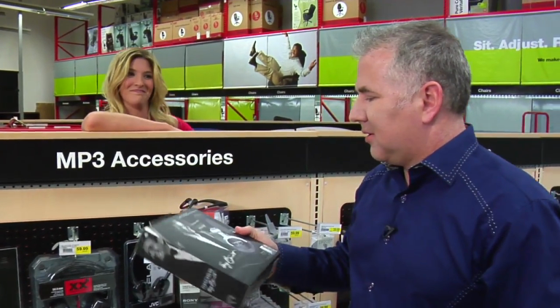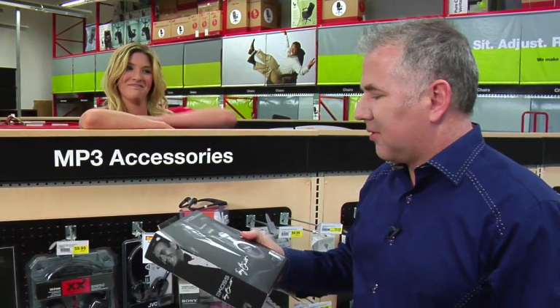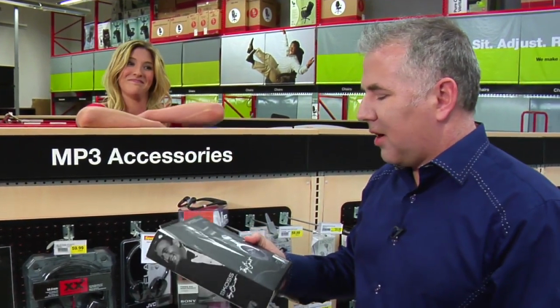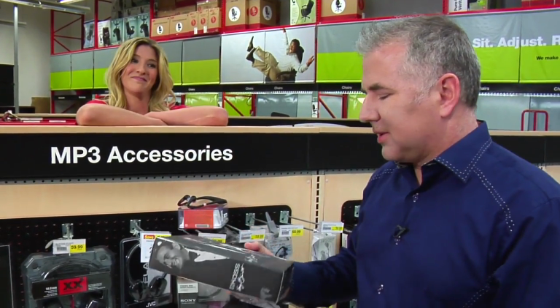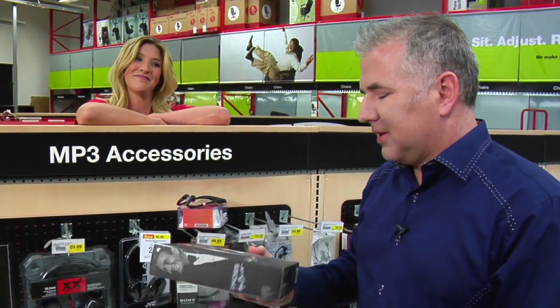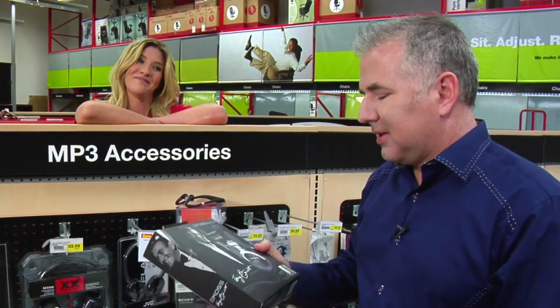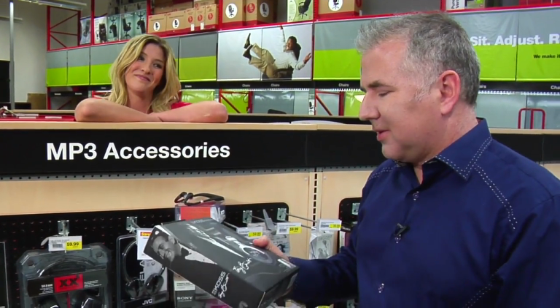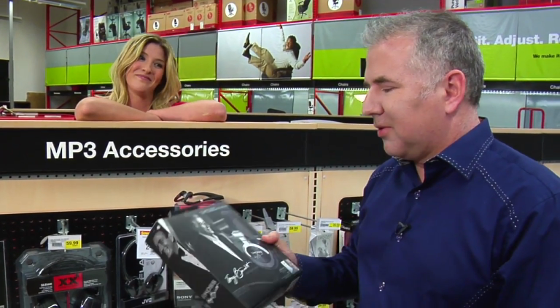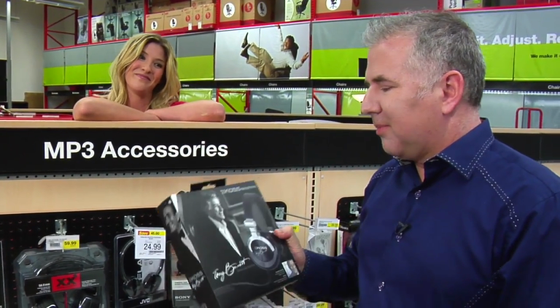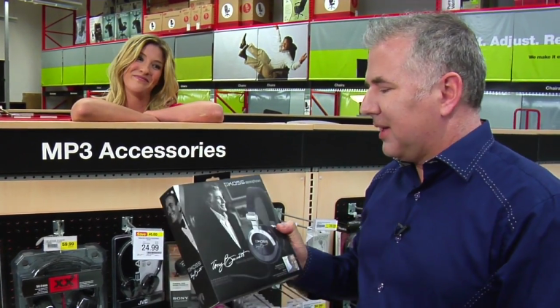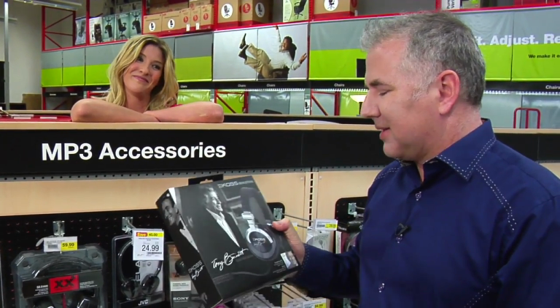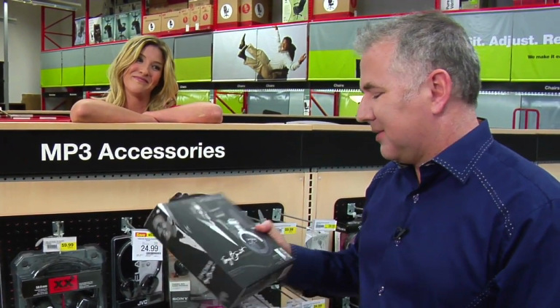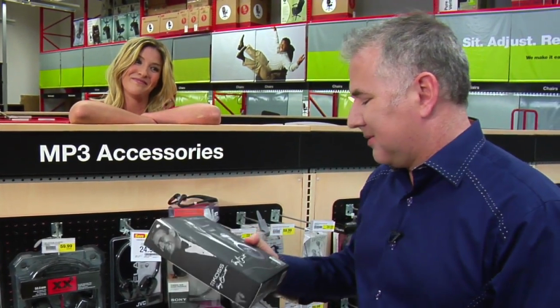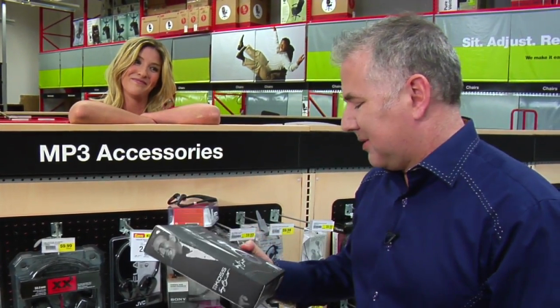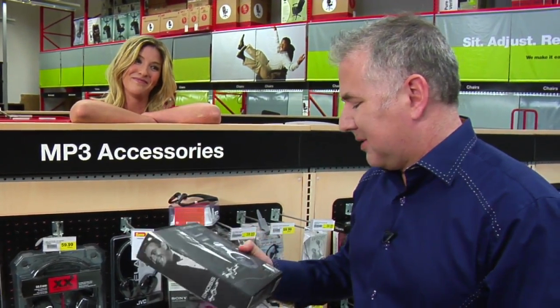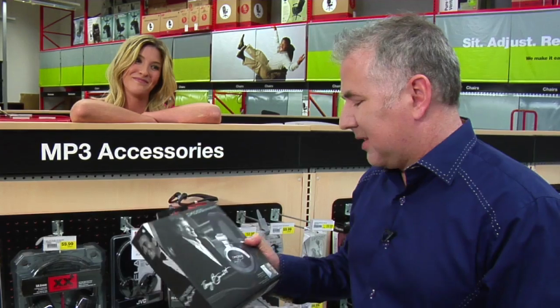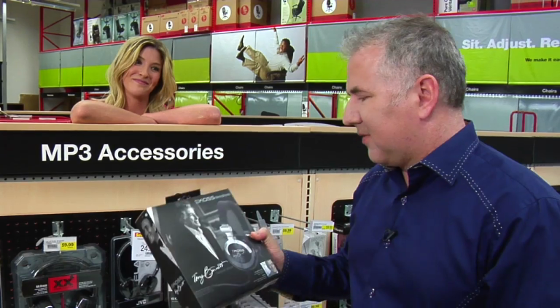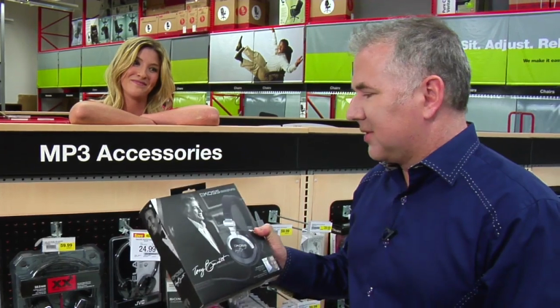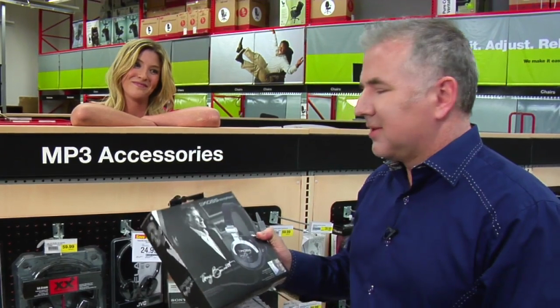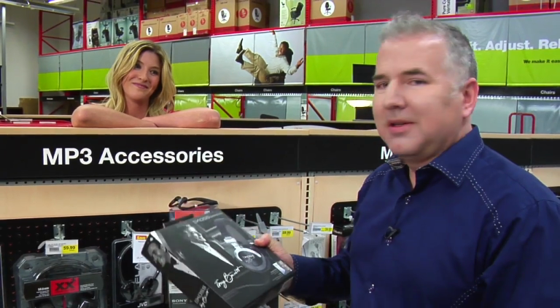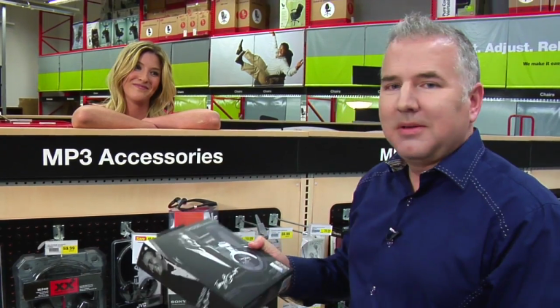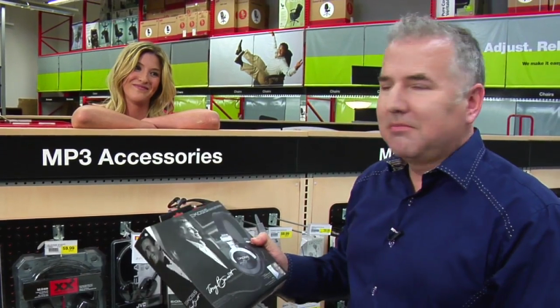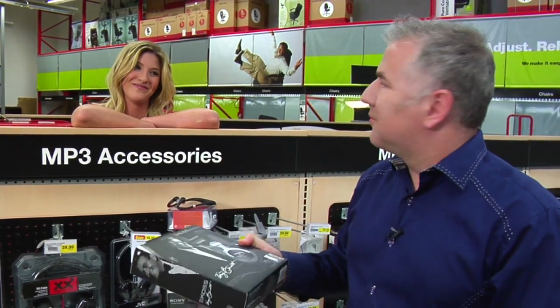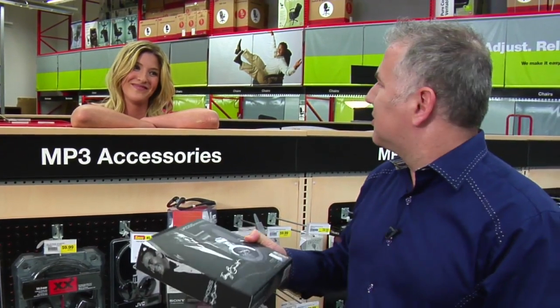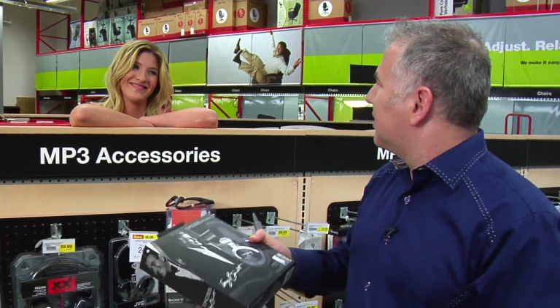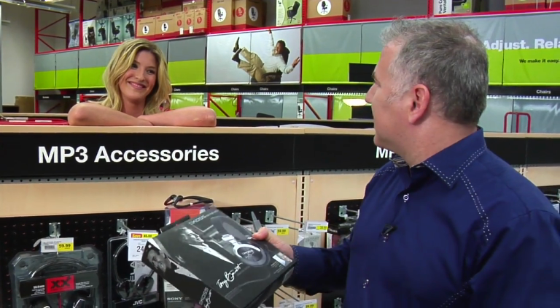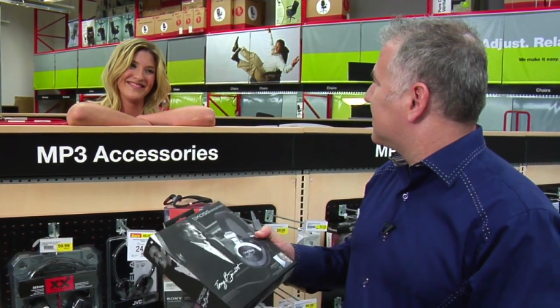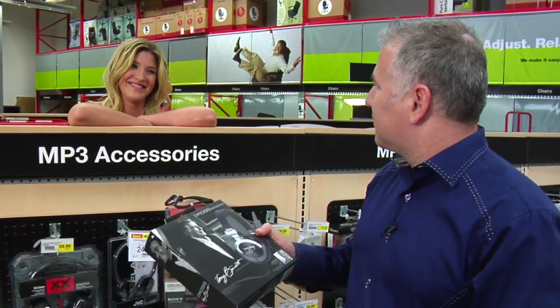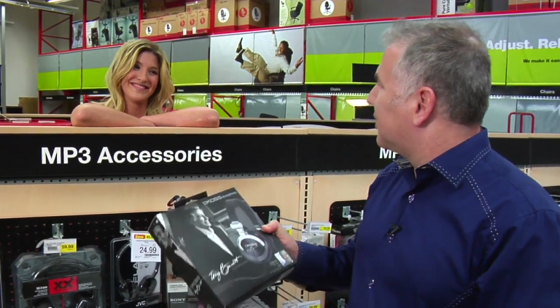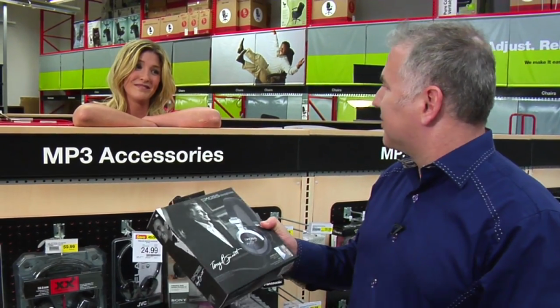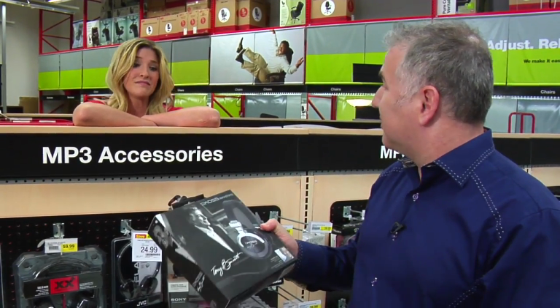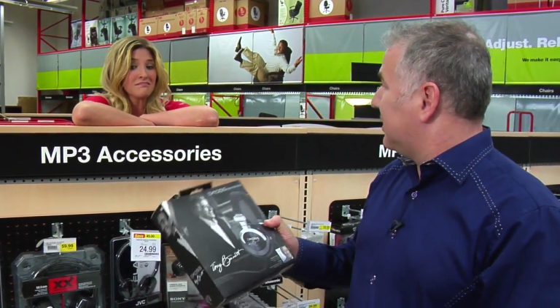Oh, Koss — the Tony Bennett headphones. Tony Bennett's pretty cool too, right?